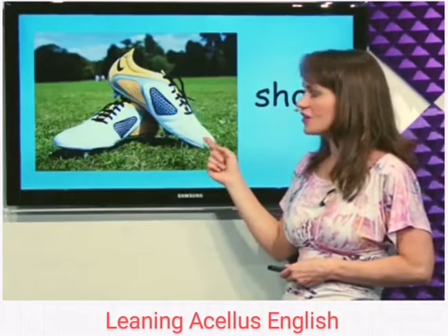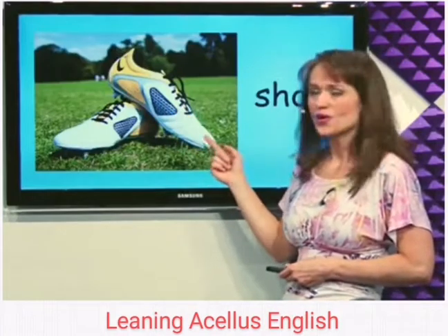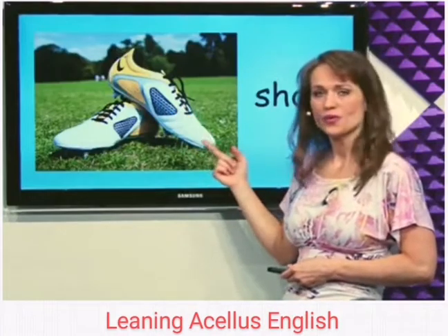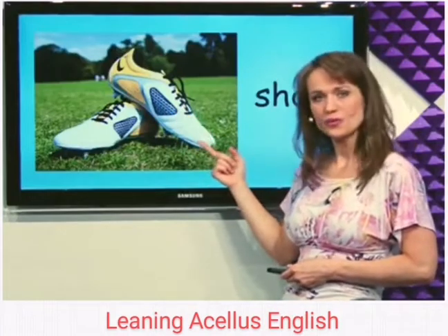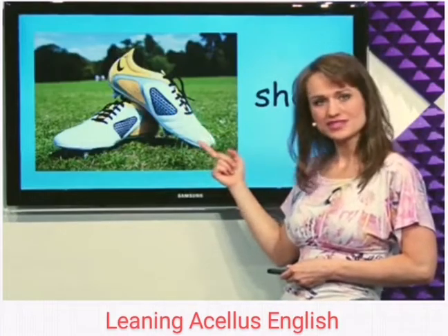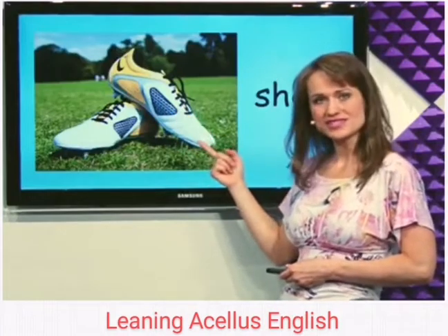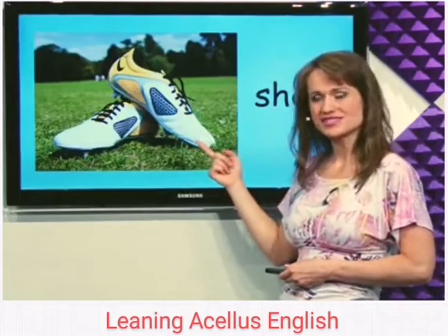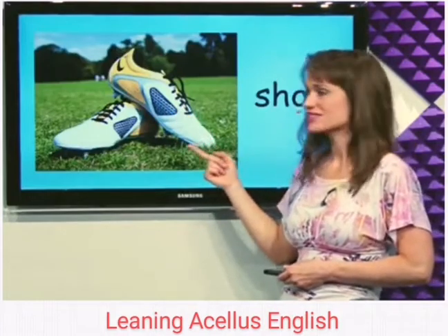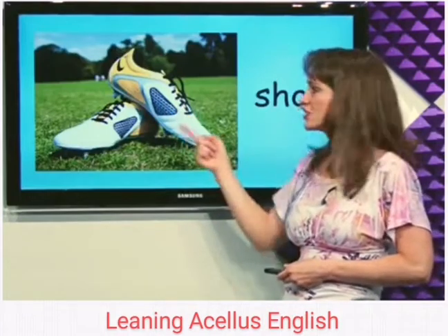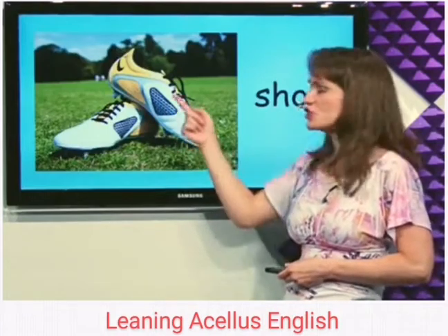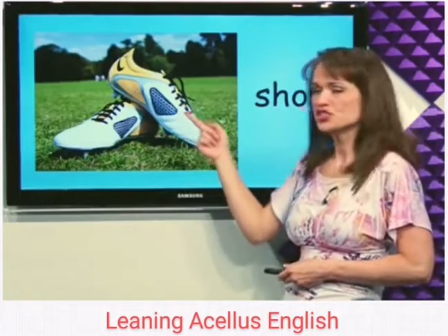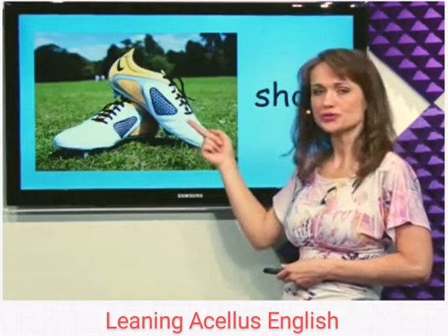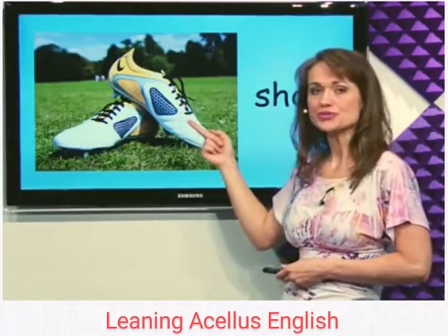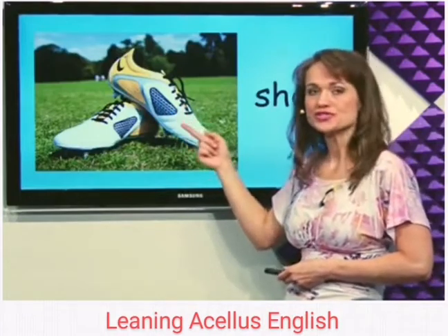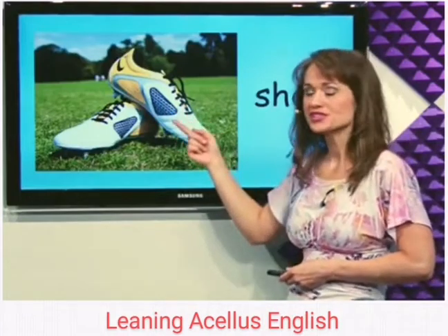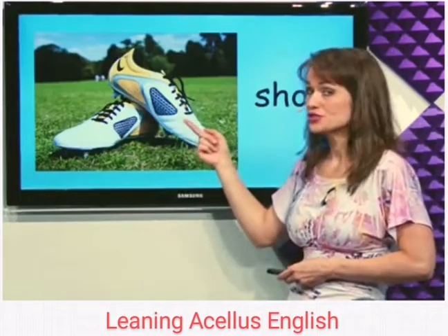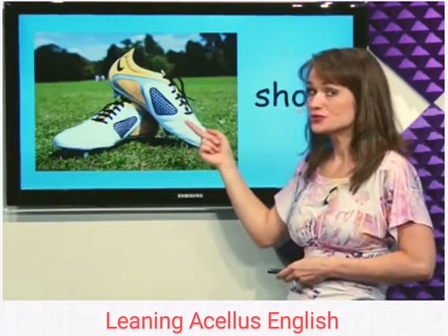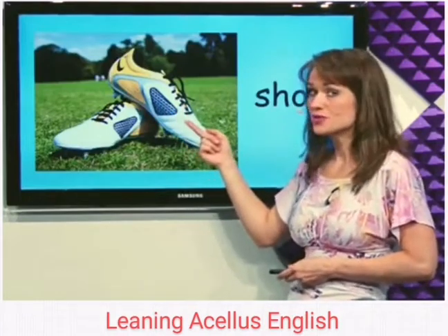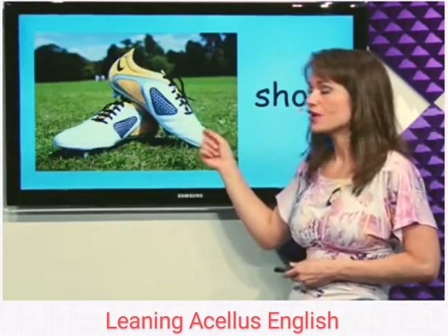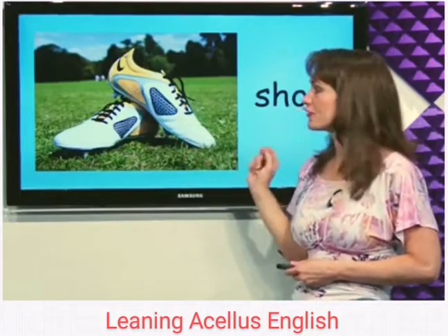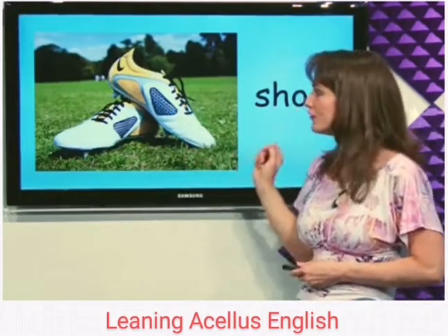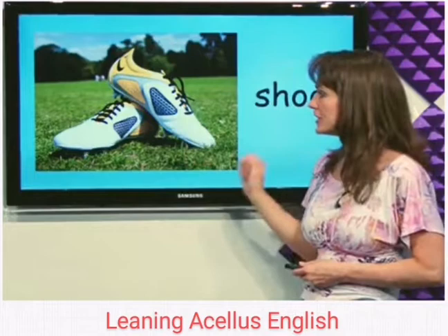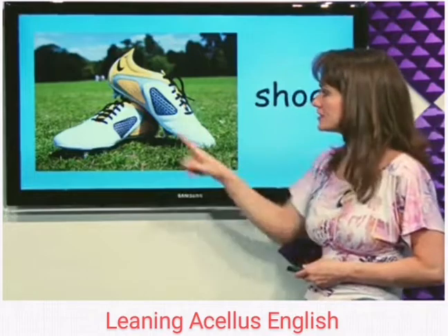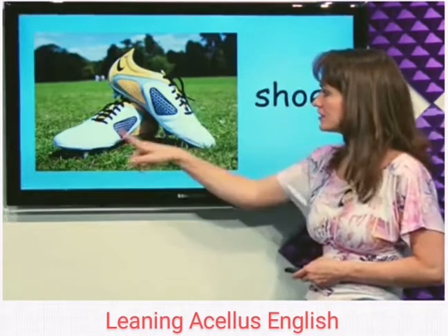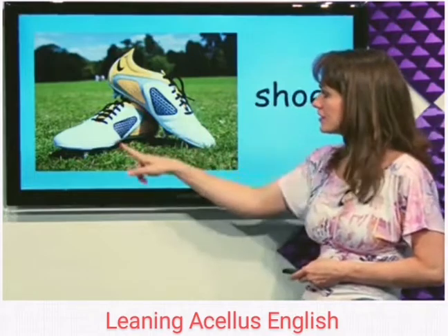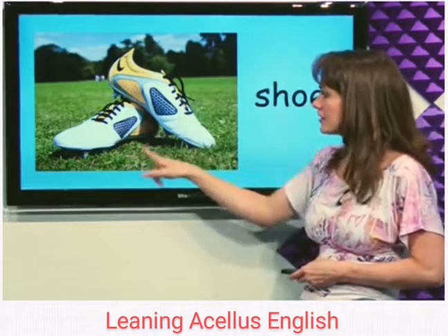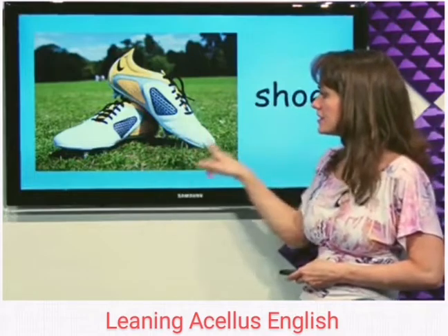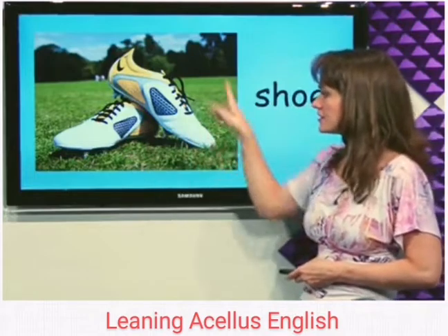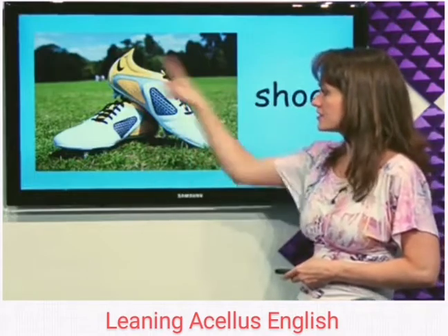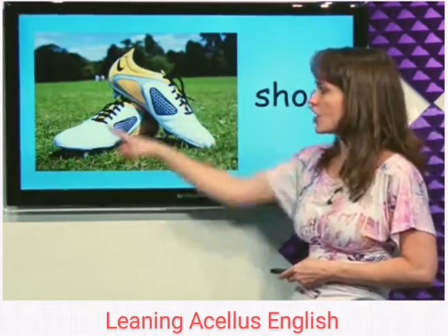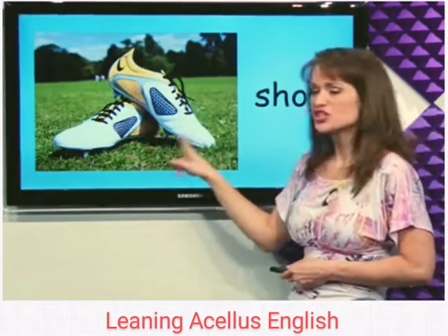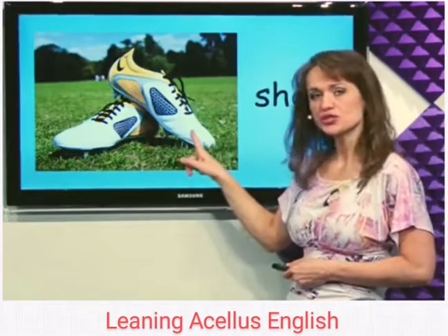What's this? Shoes. Shoes go on our feet. These are shoes.